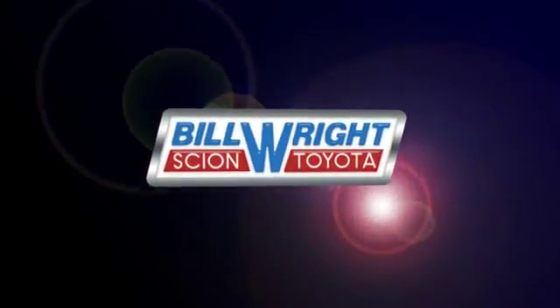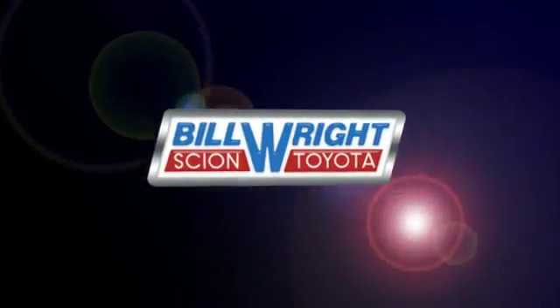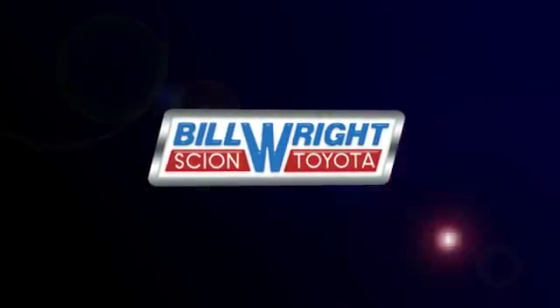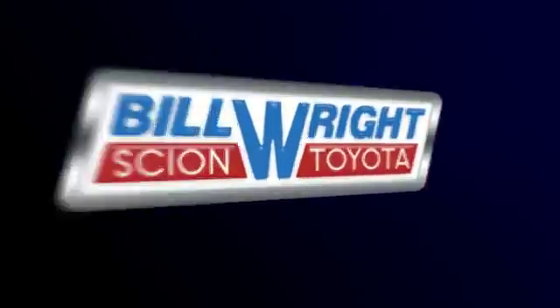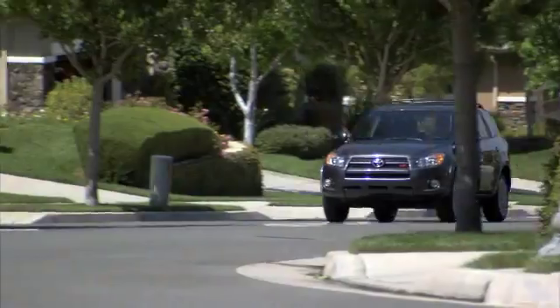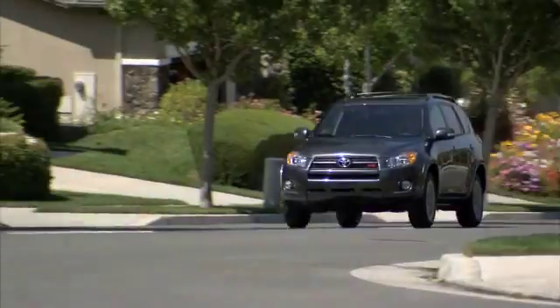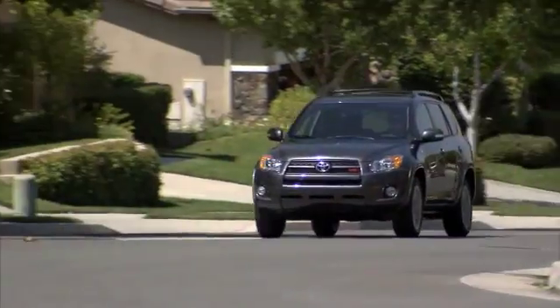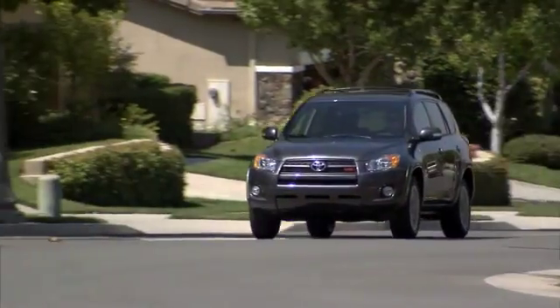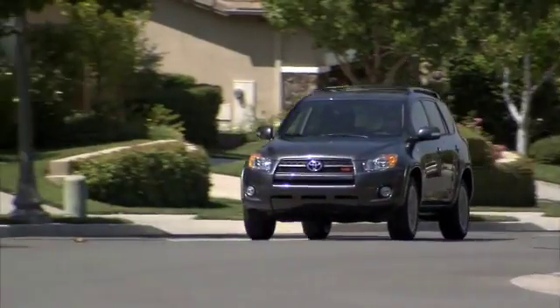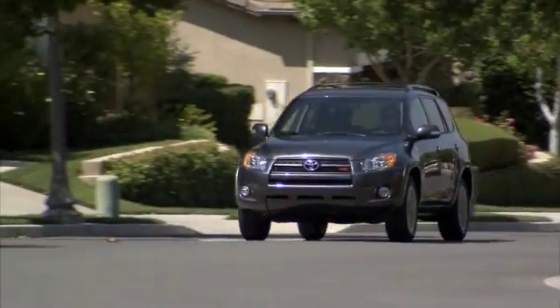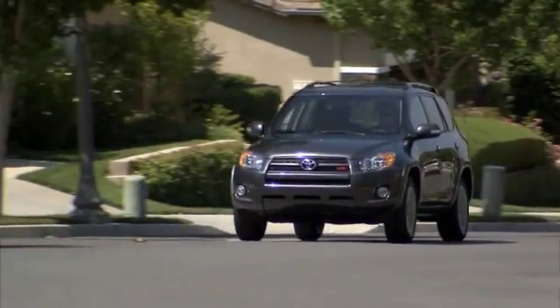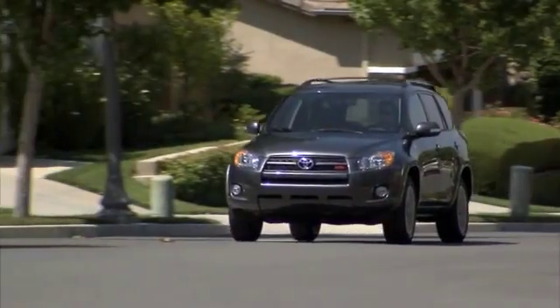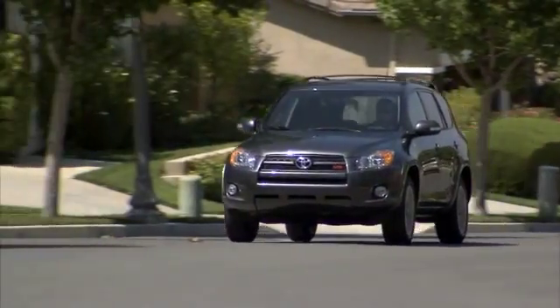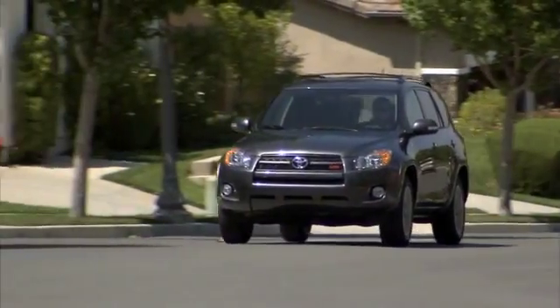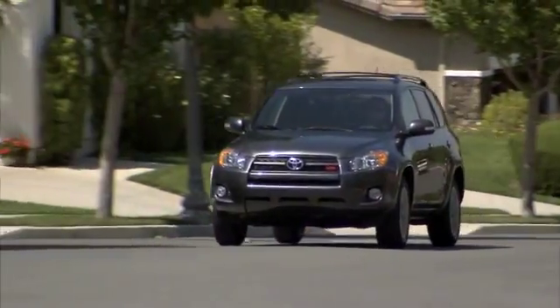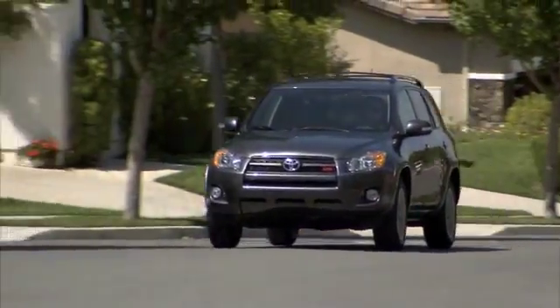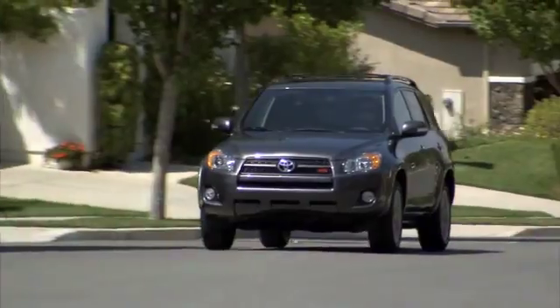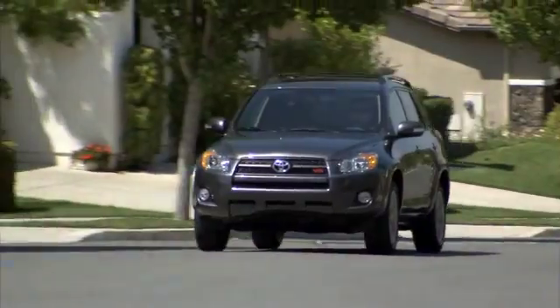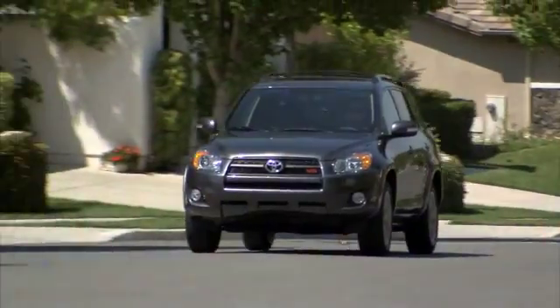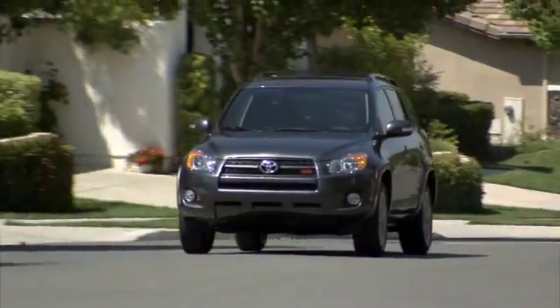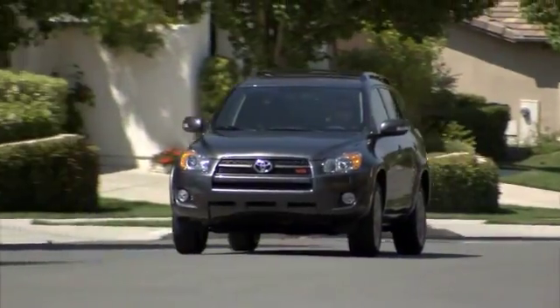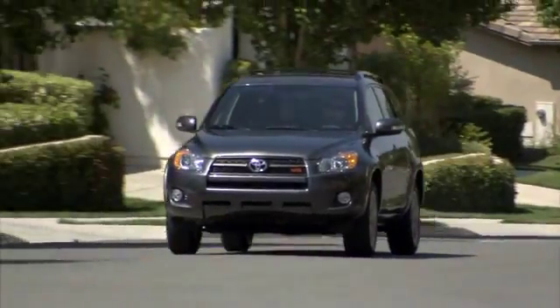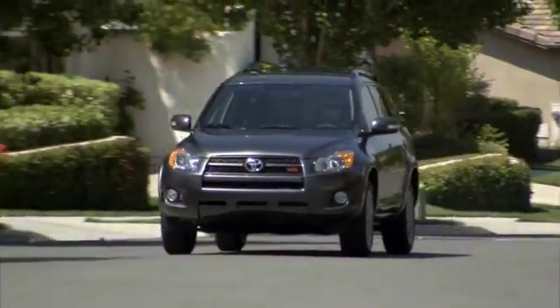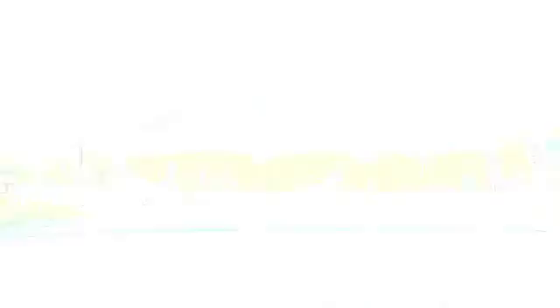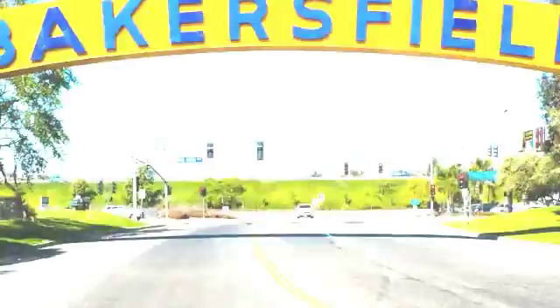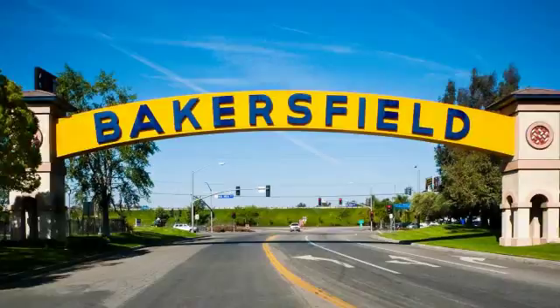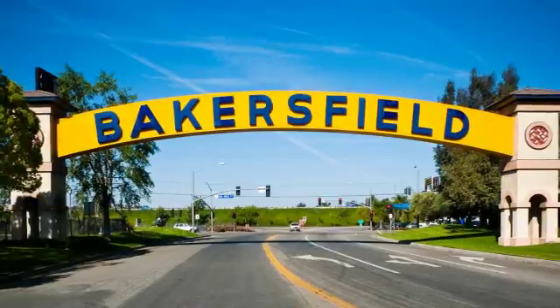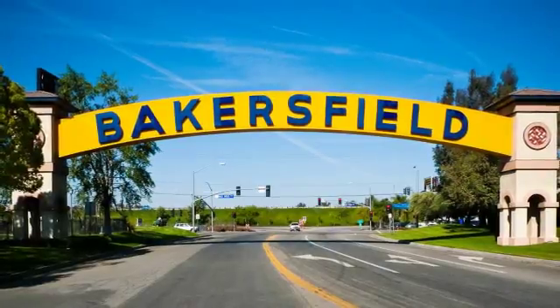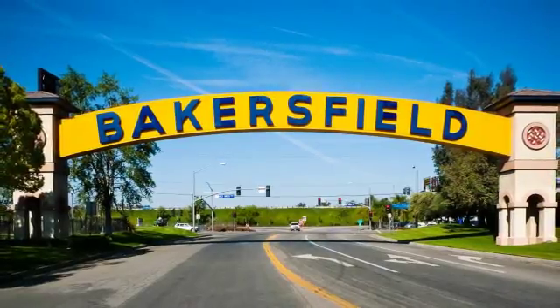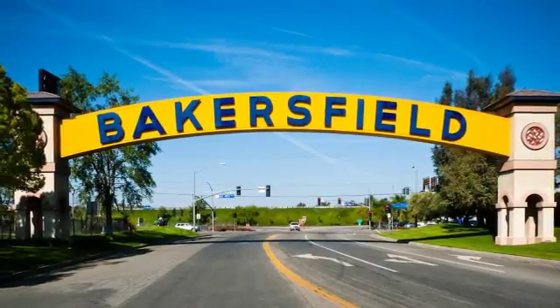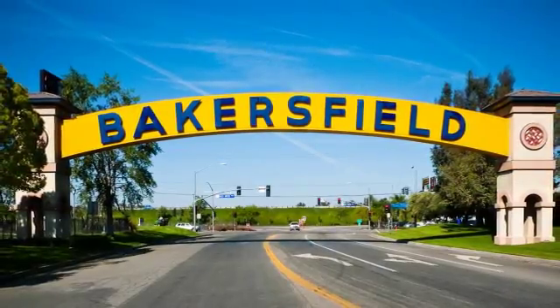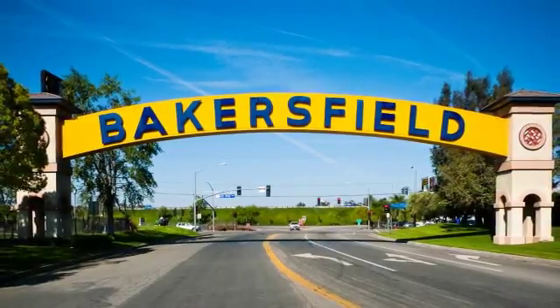Bill Wright Toyota has been your Bakersfield Toyota dealer since 1969. We invite you to visit us today.